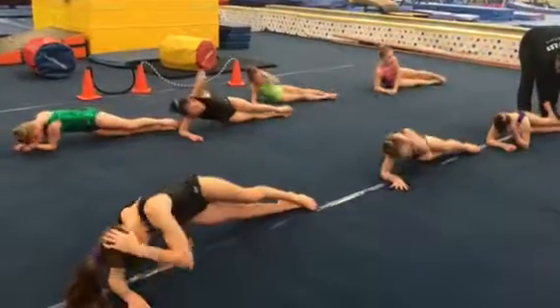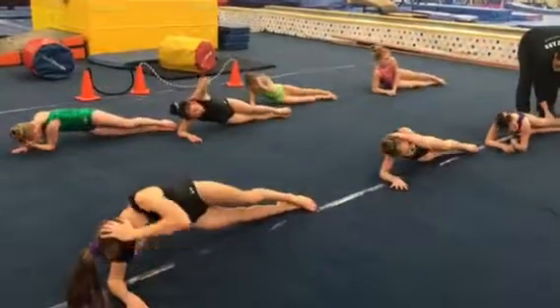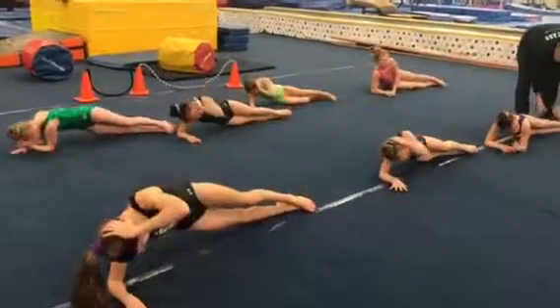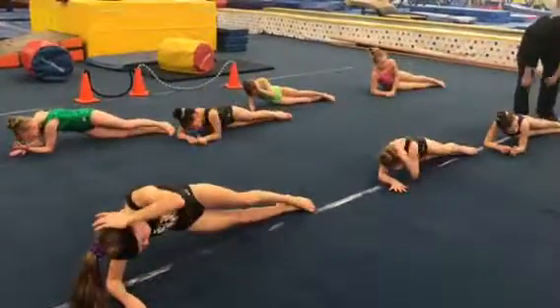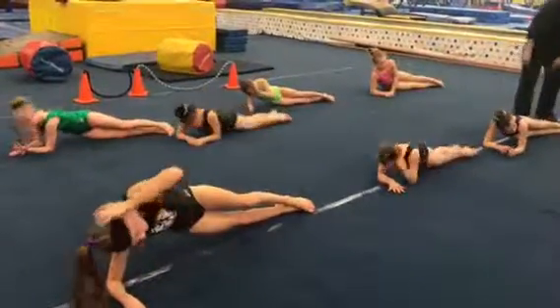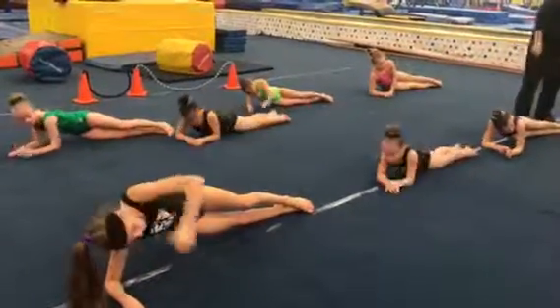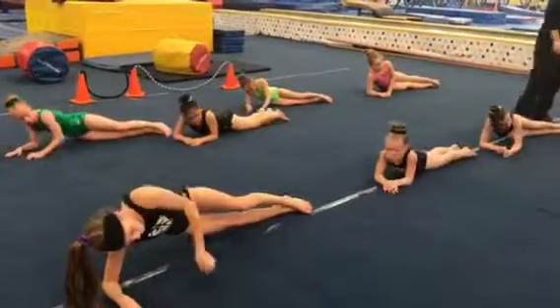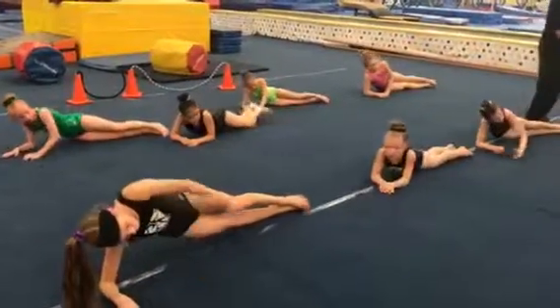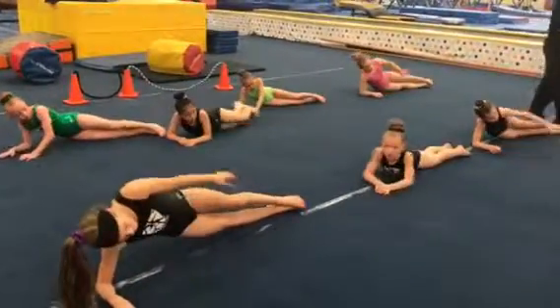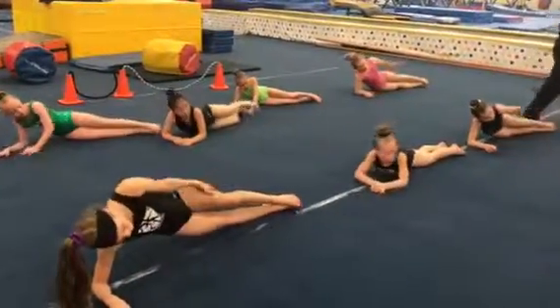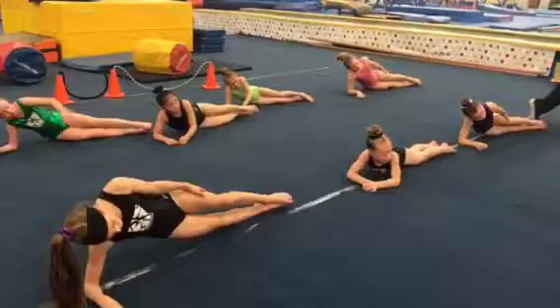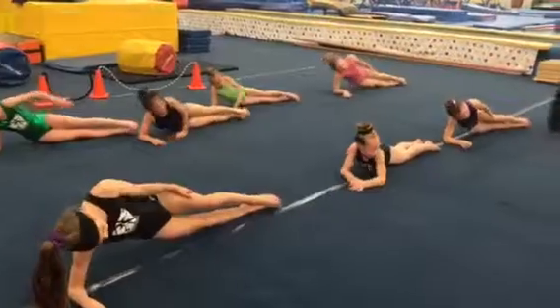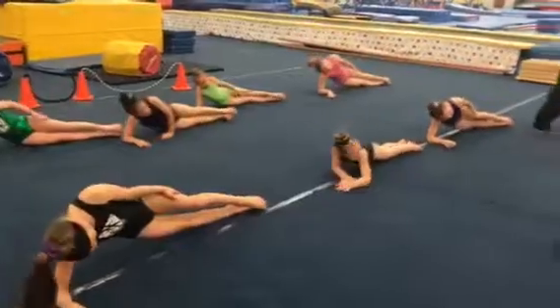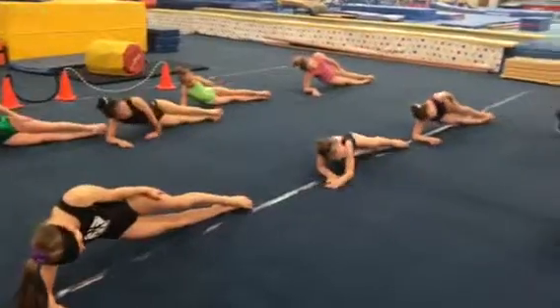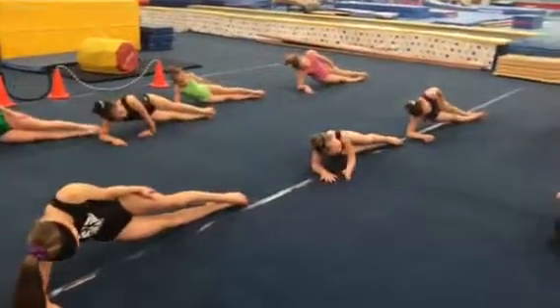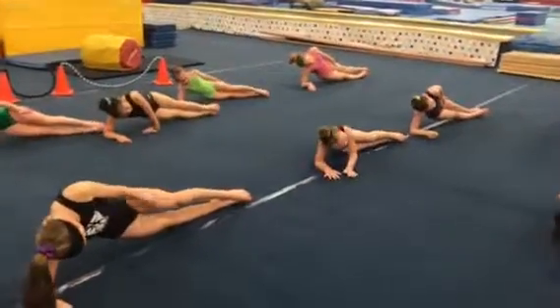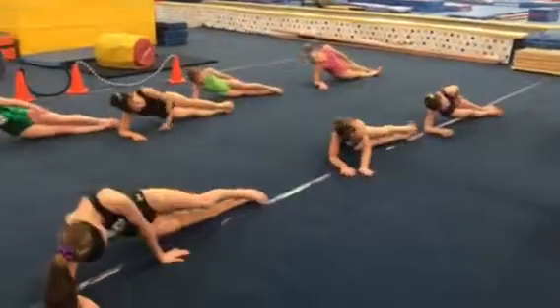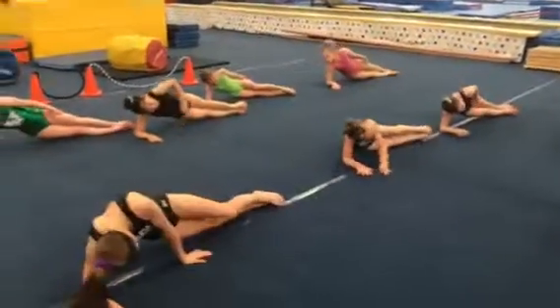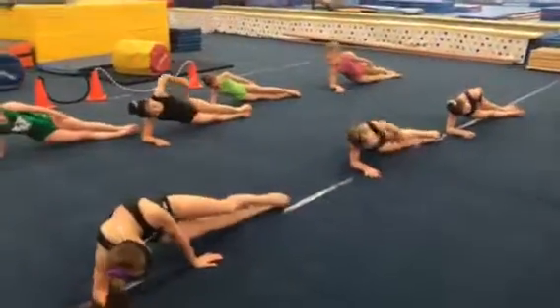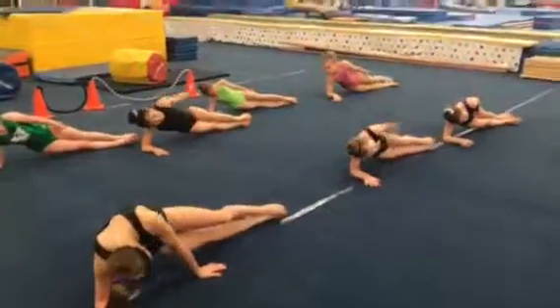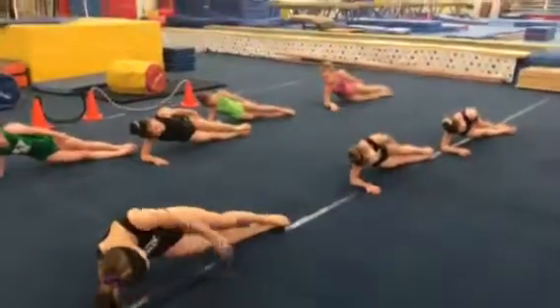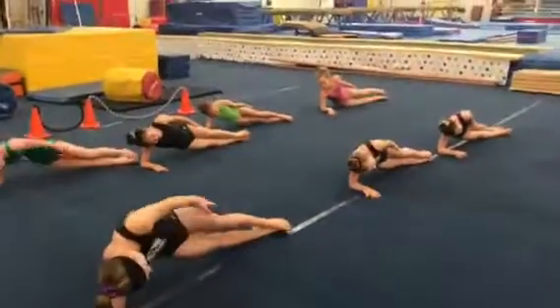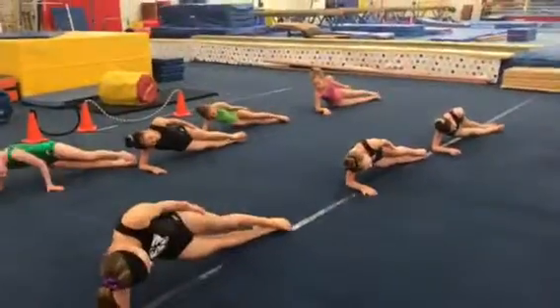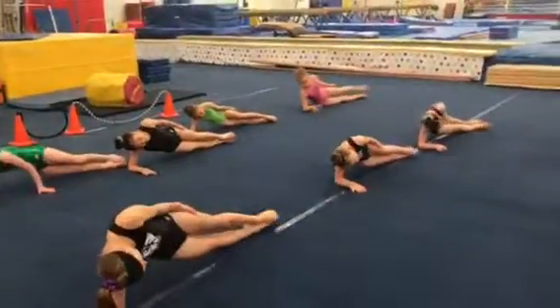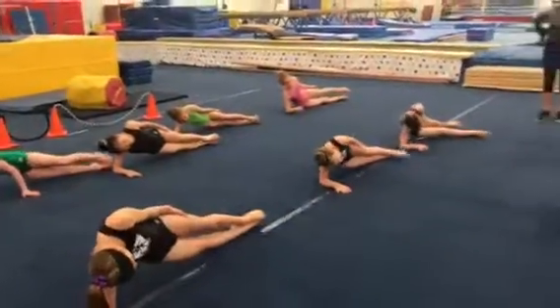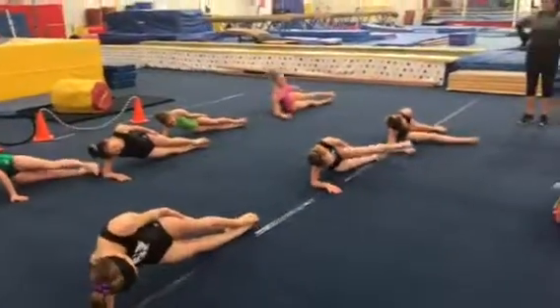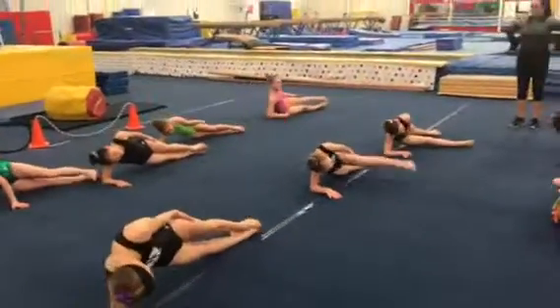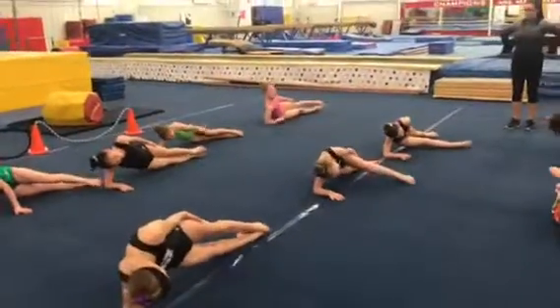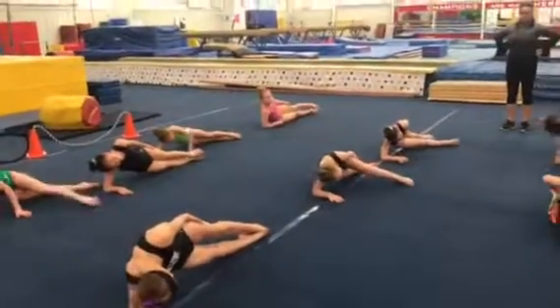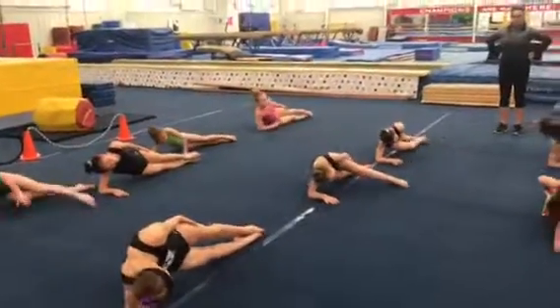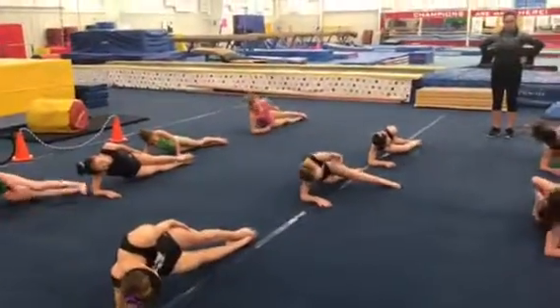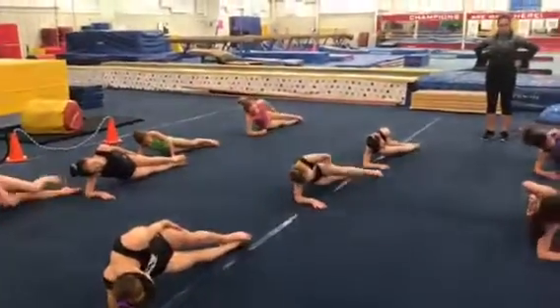Alright, take your arm, put it straight, hold it there. Take your leg, tap it front, tap it back.